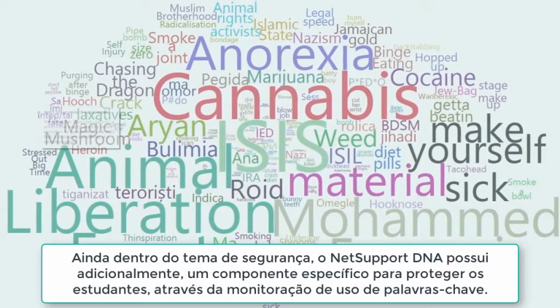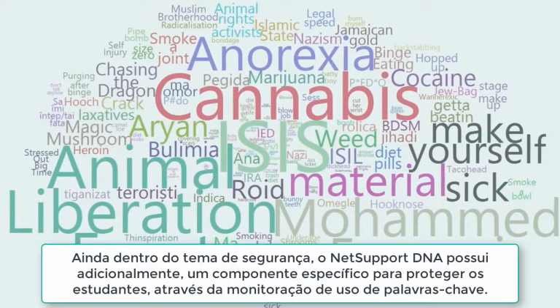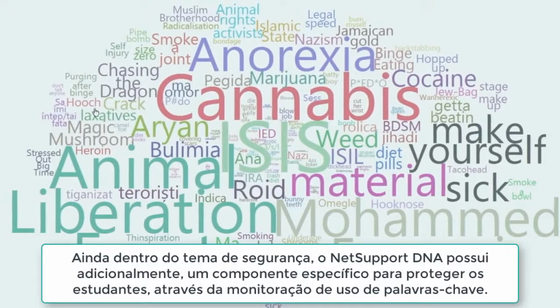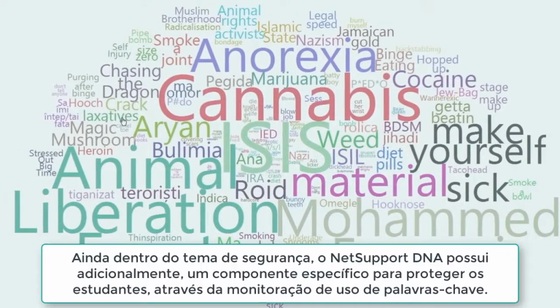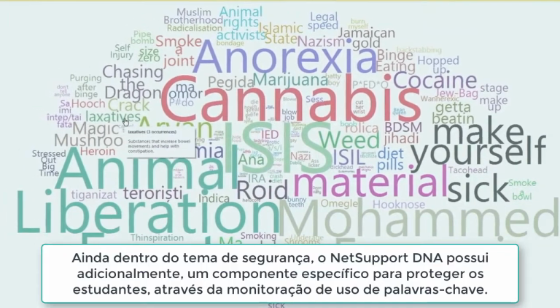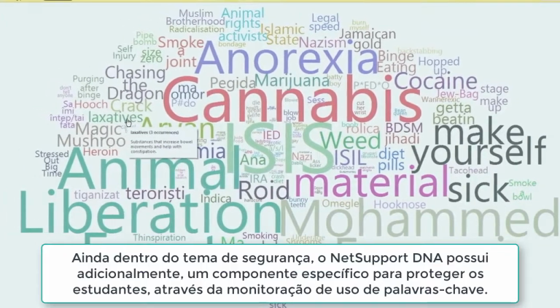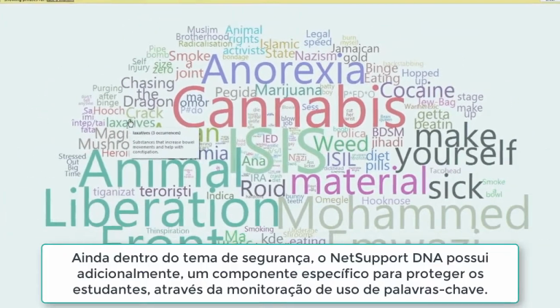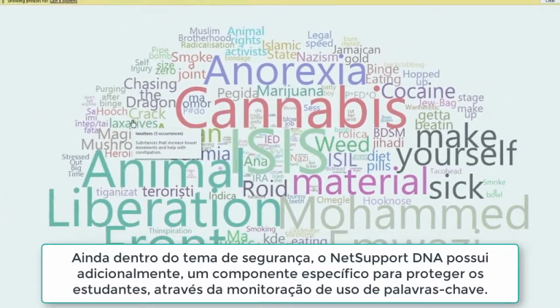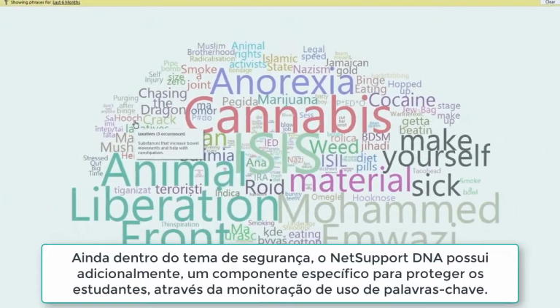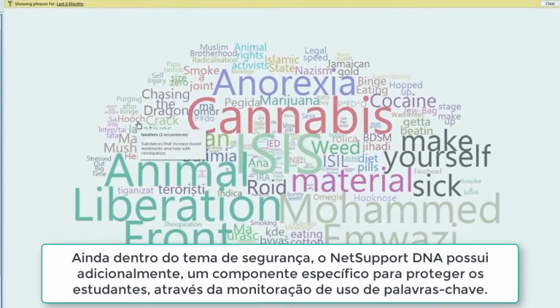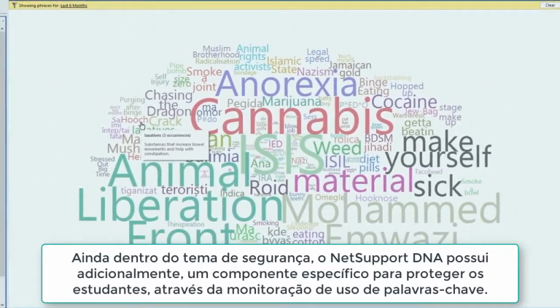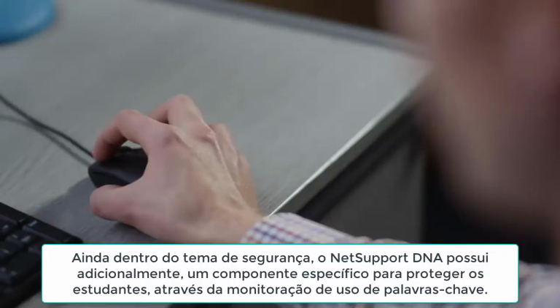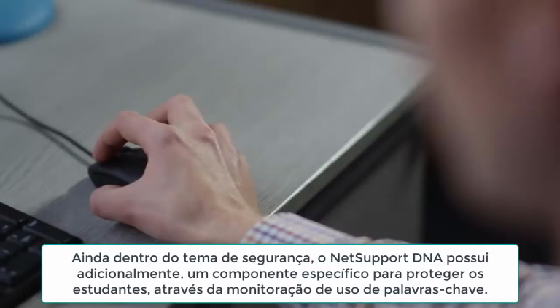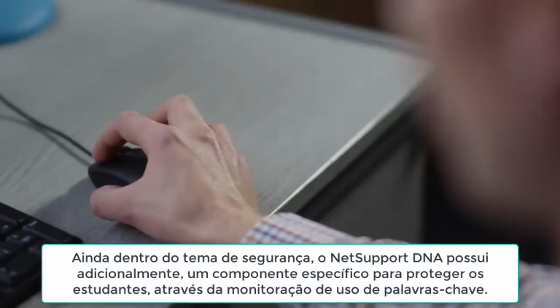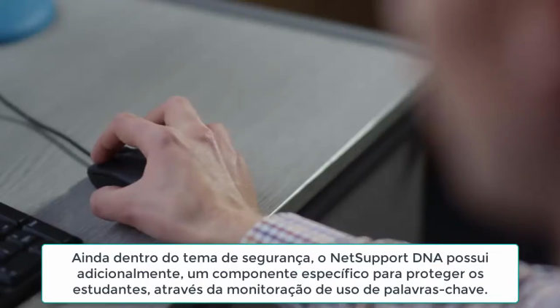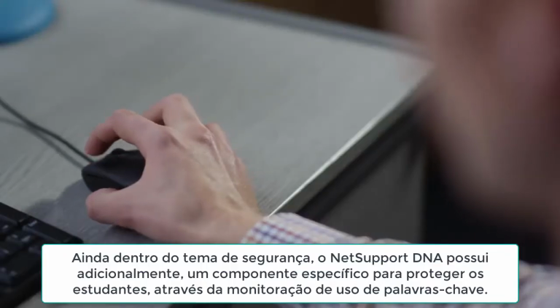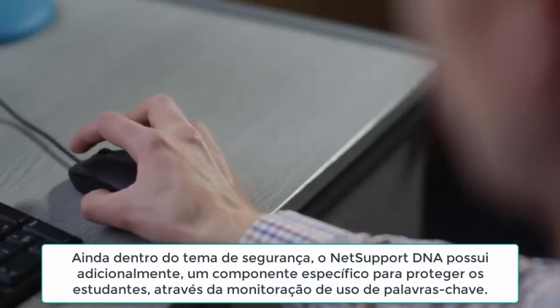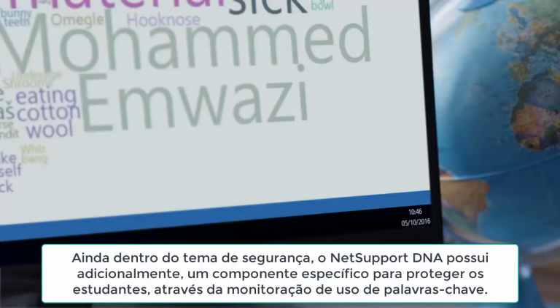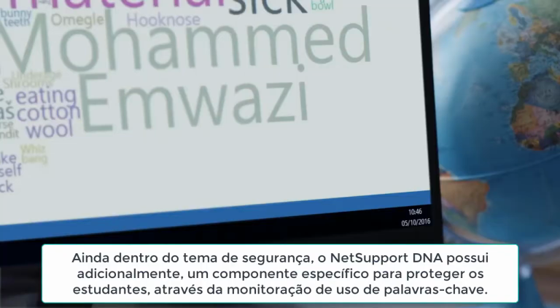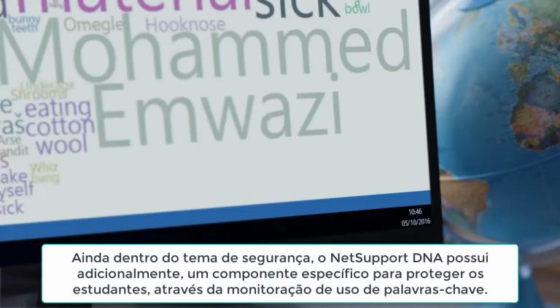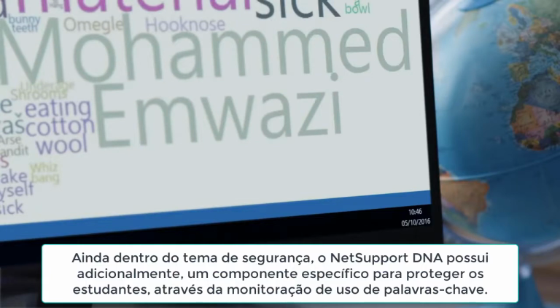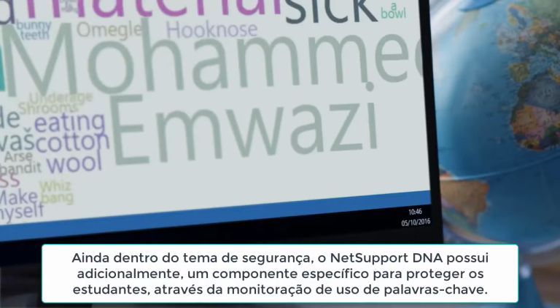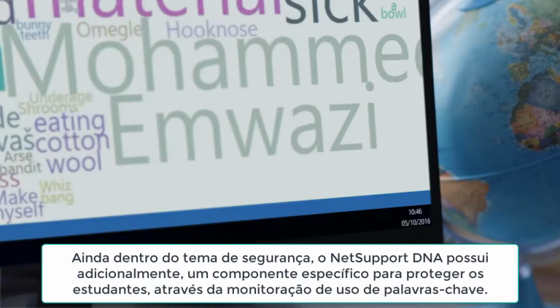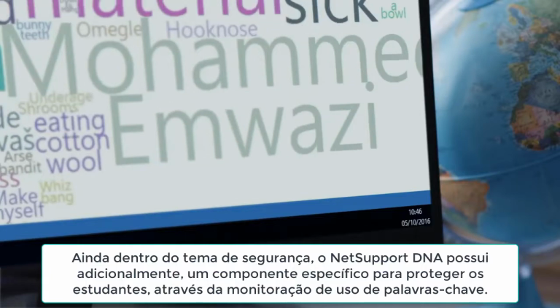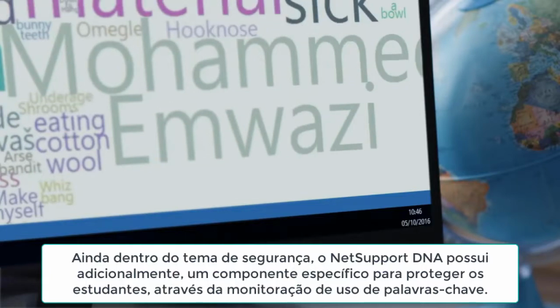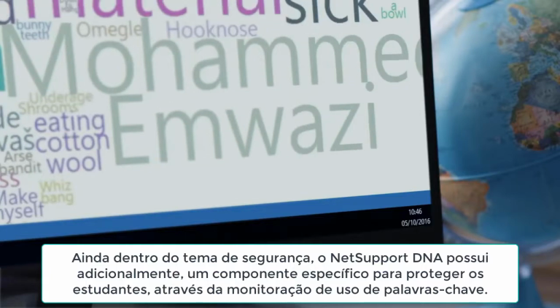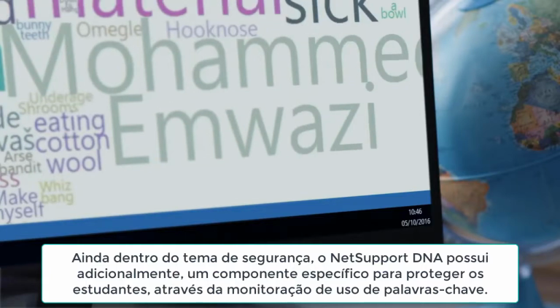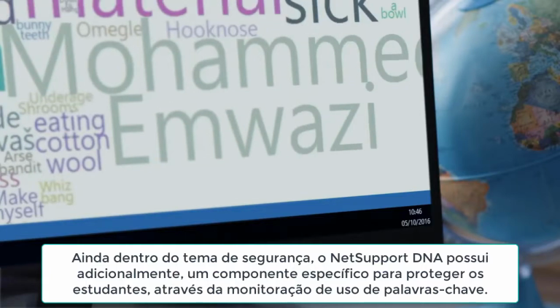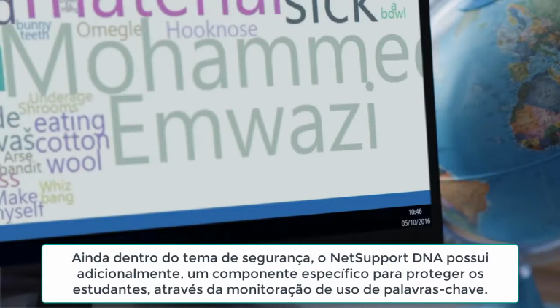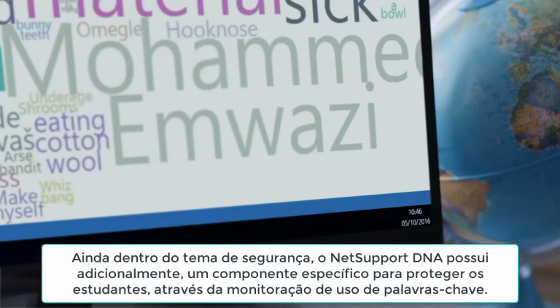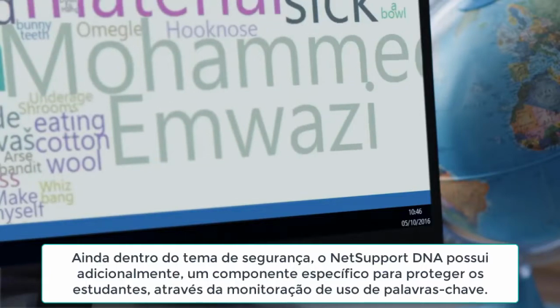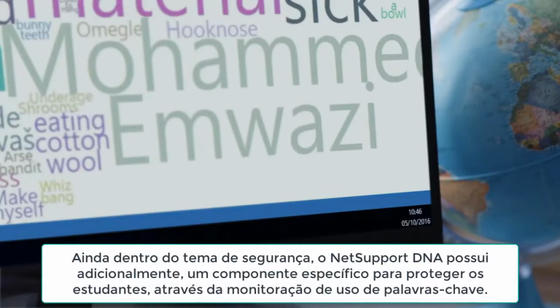Extending the security theme, but specifically for students, NetSupport DNA also features an intuitive school safeguarding component.